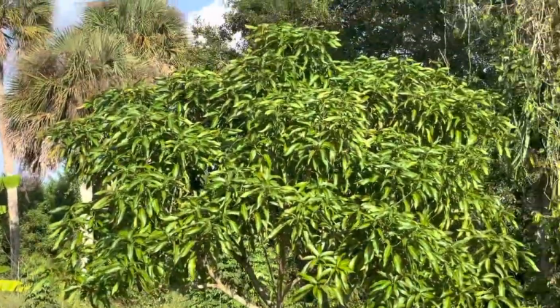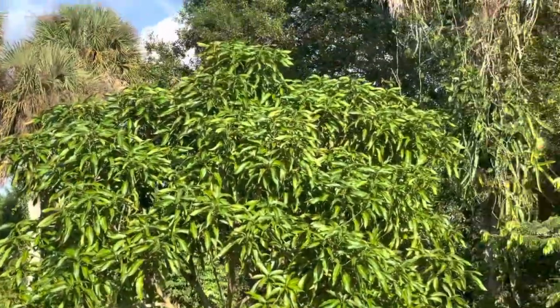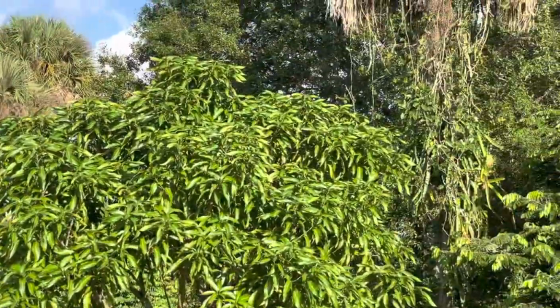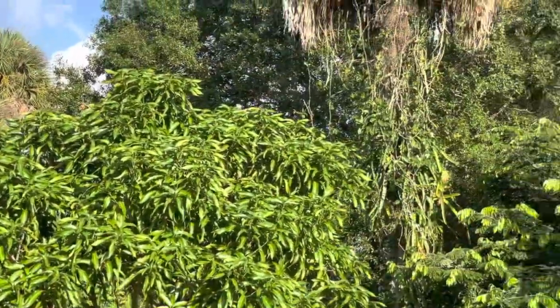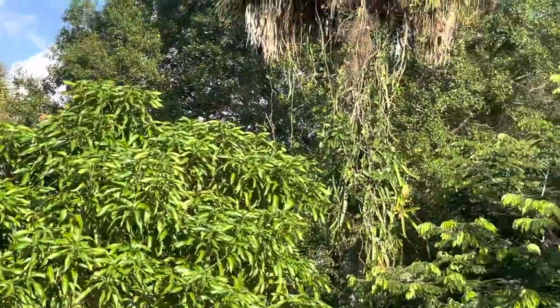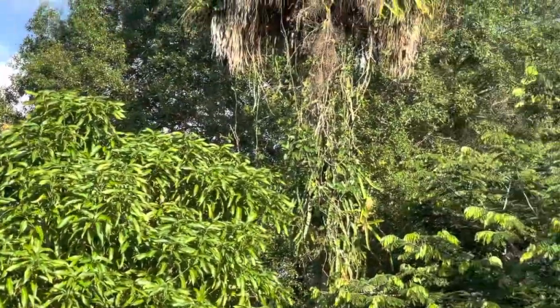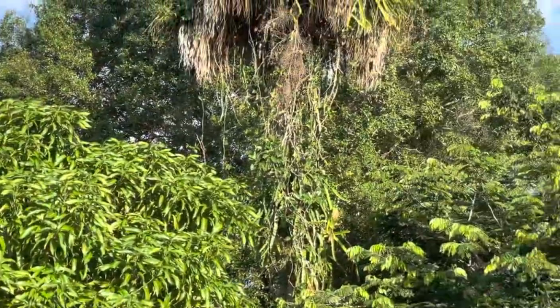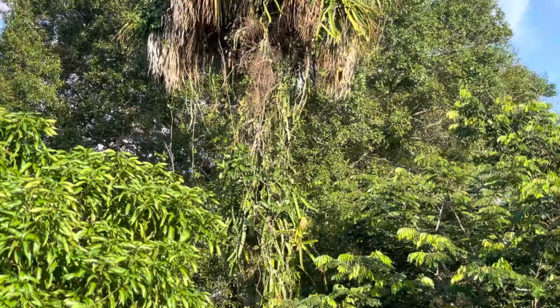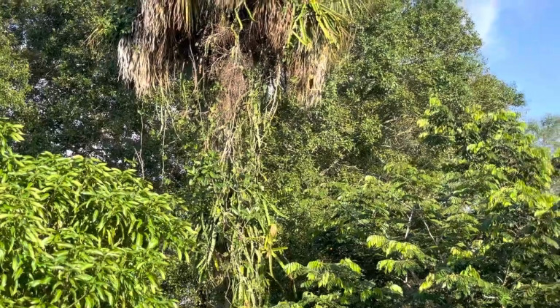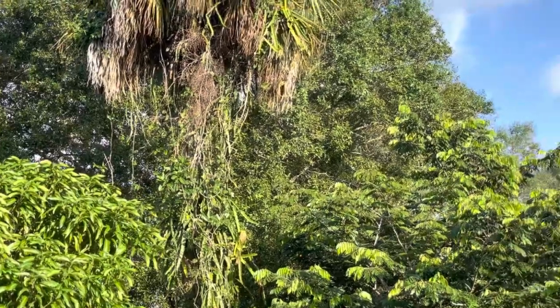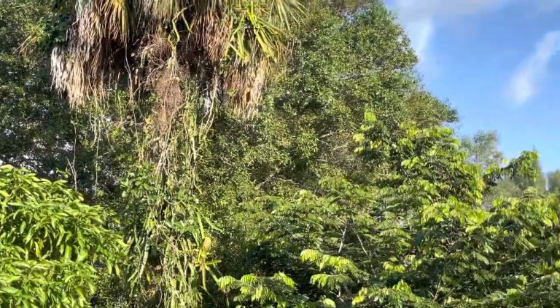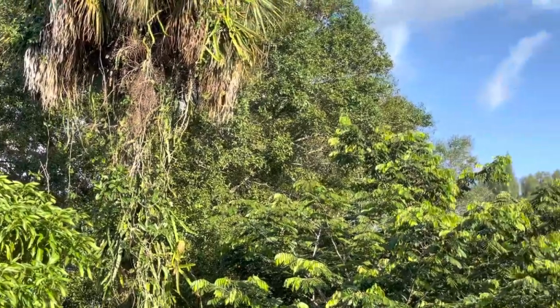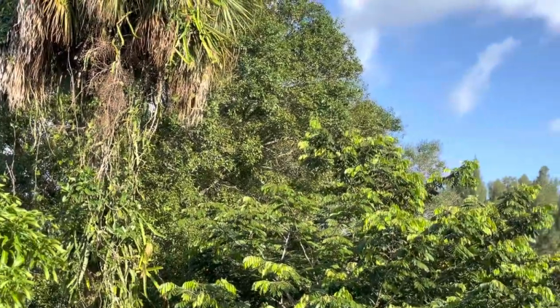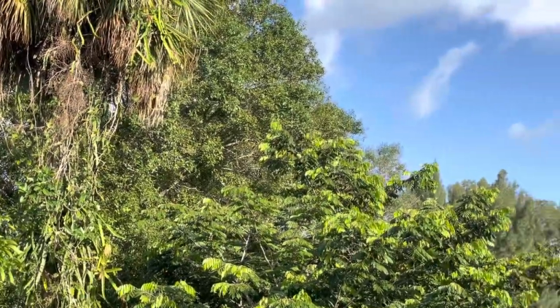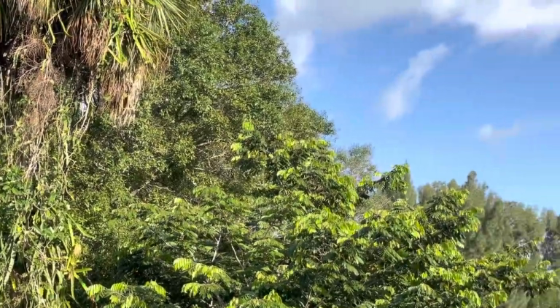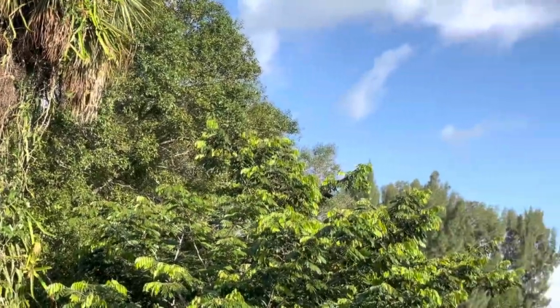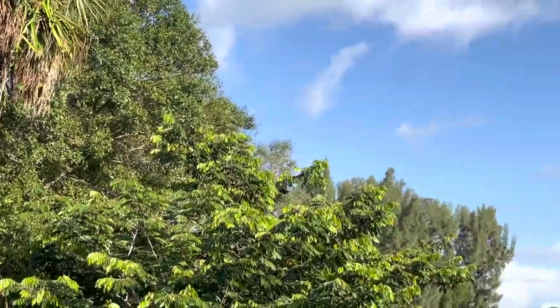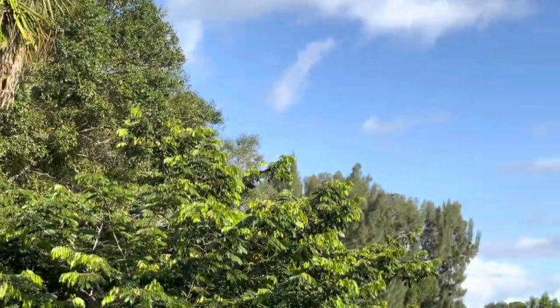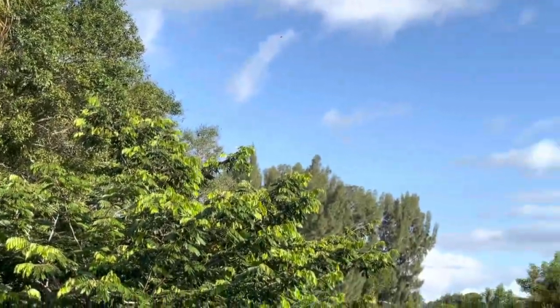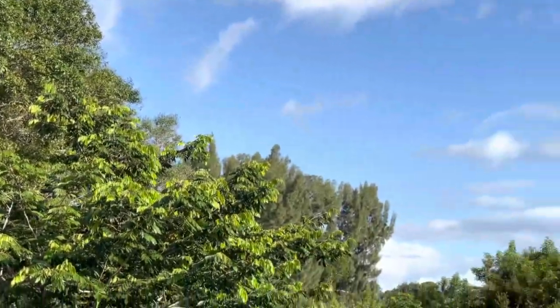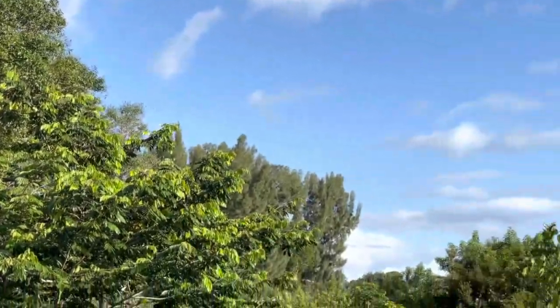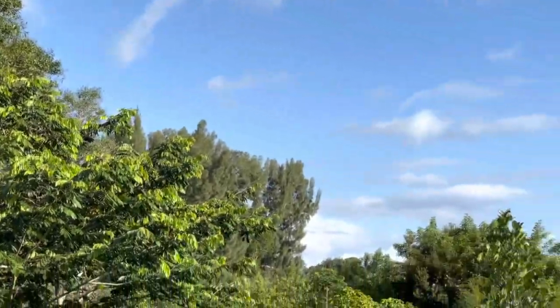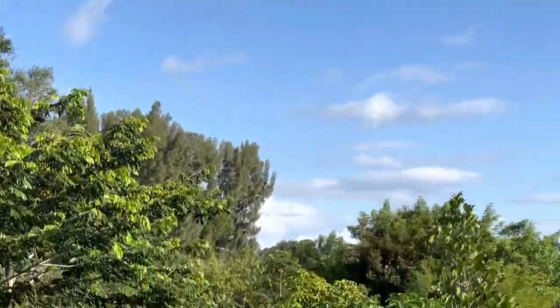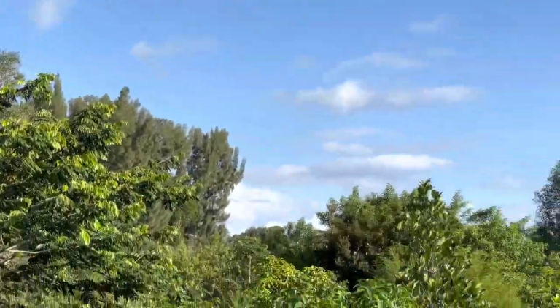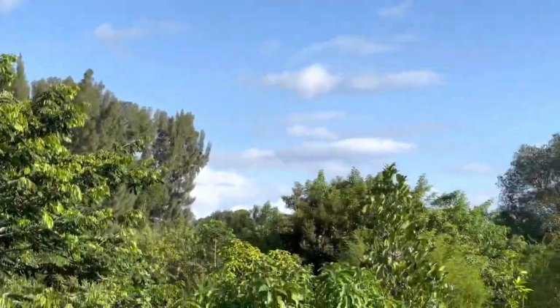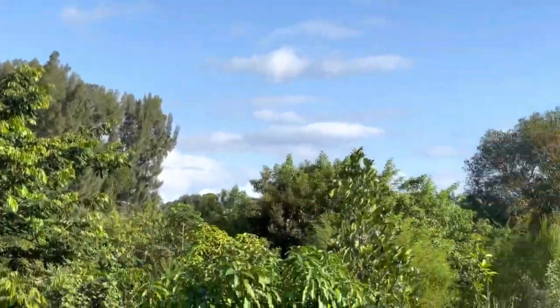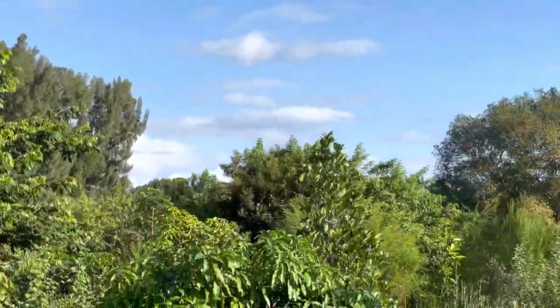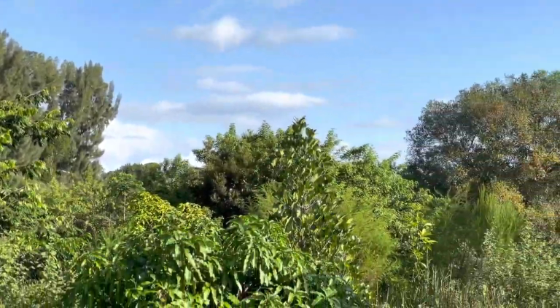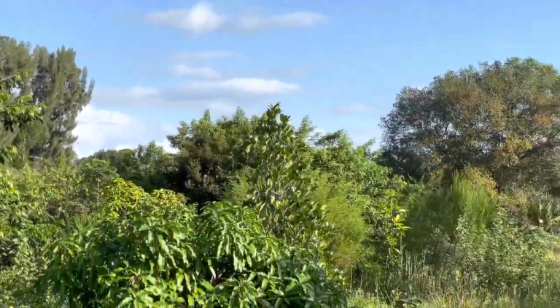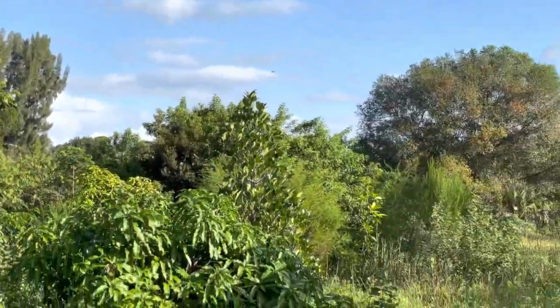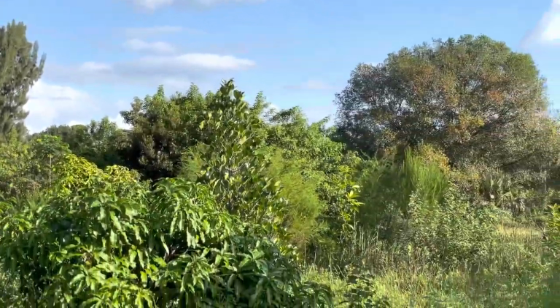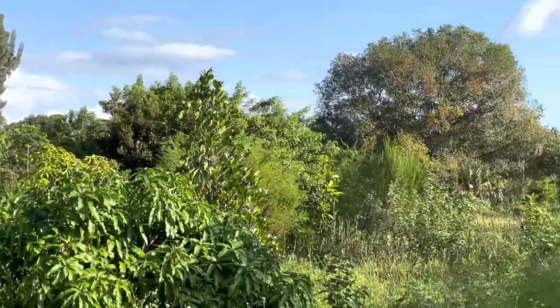This is Florida Natural Farming, not Frog Valley Tropical Fruit Farm. I hope you have a beautiful day.